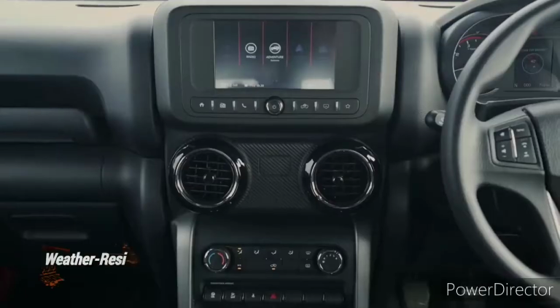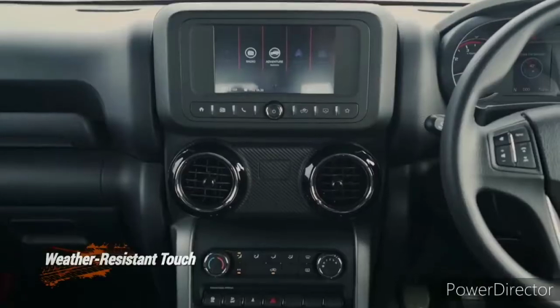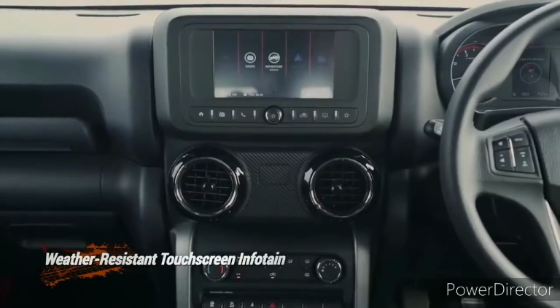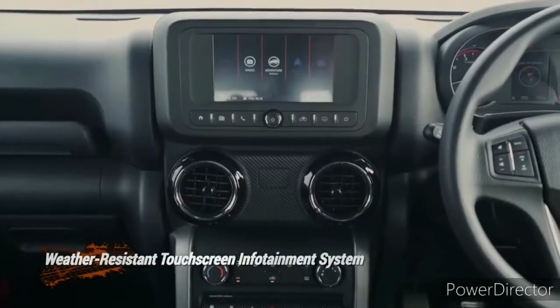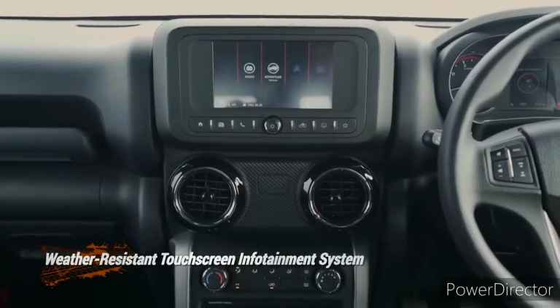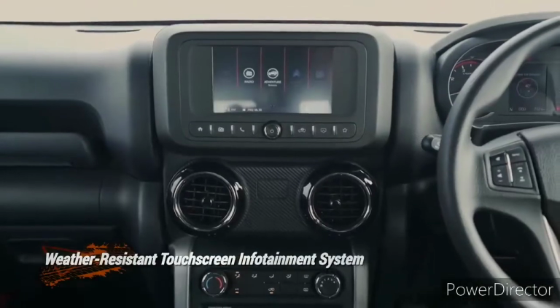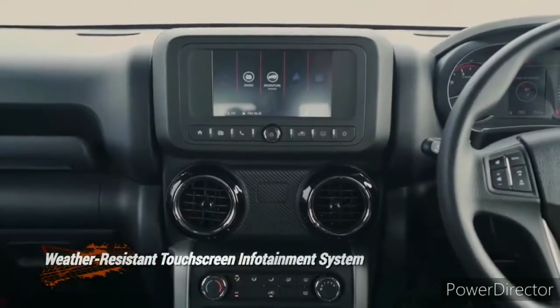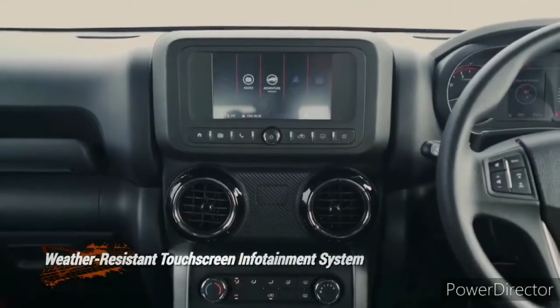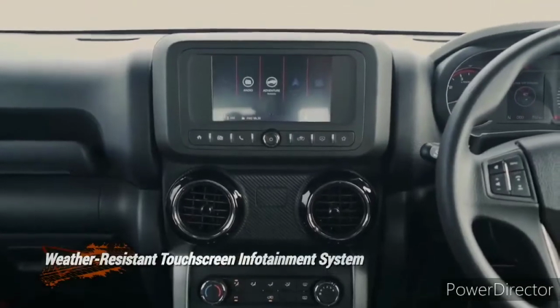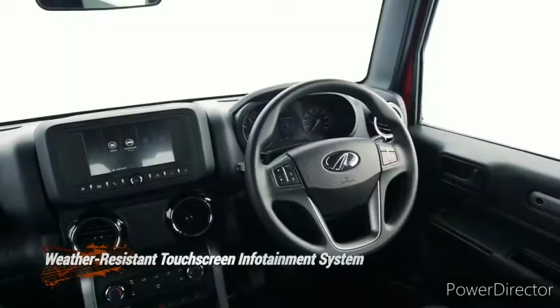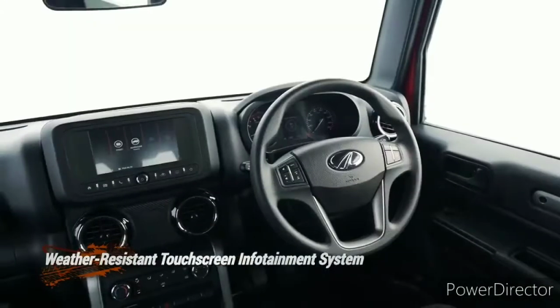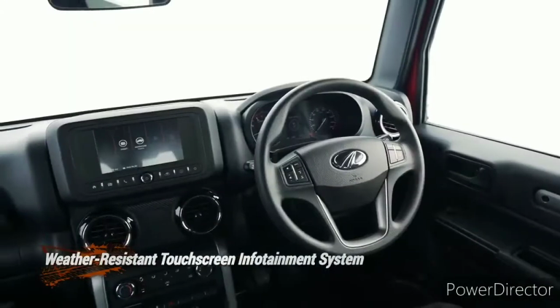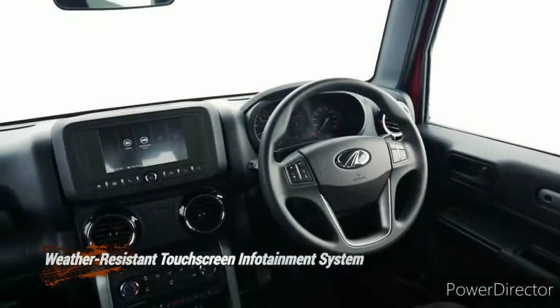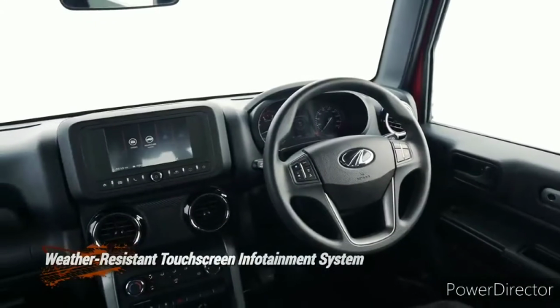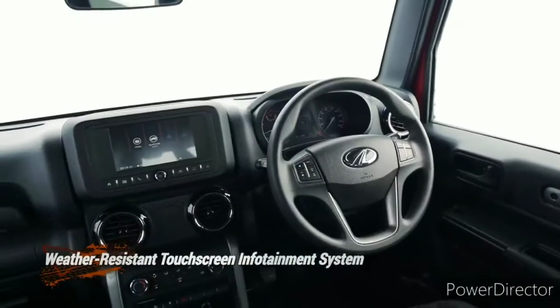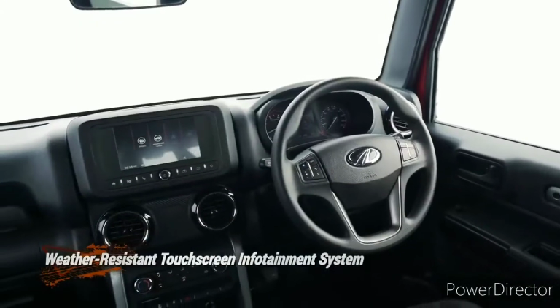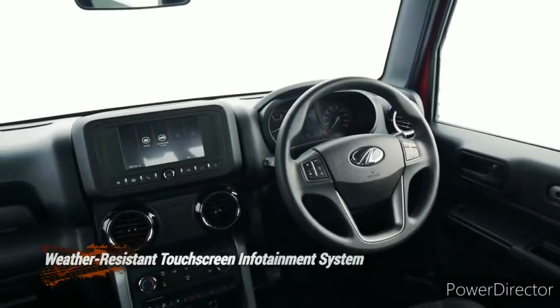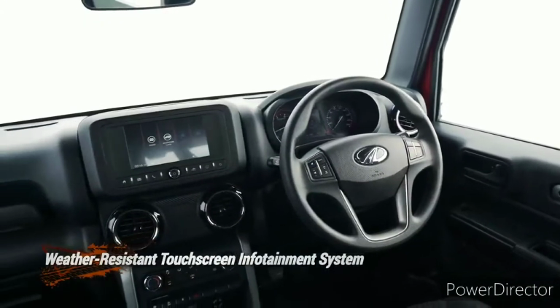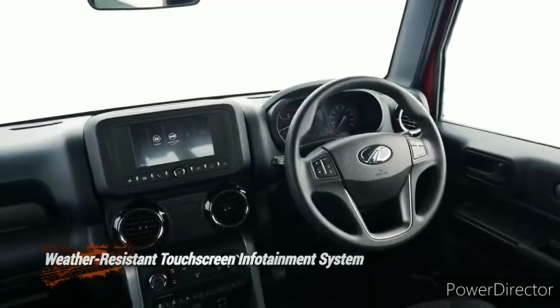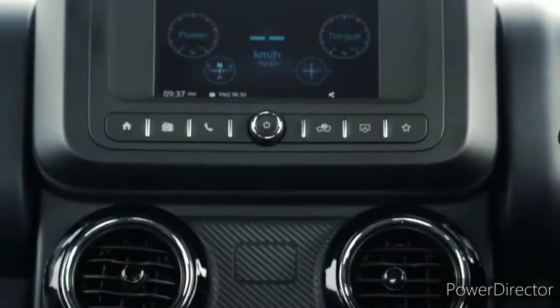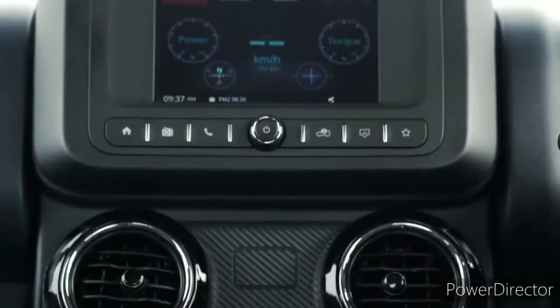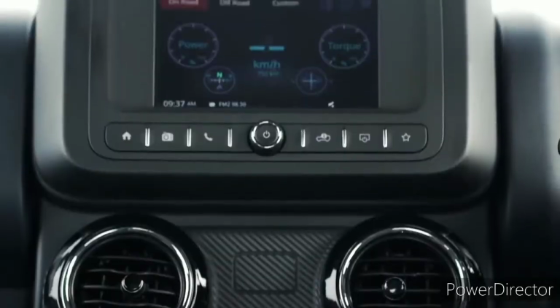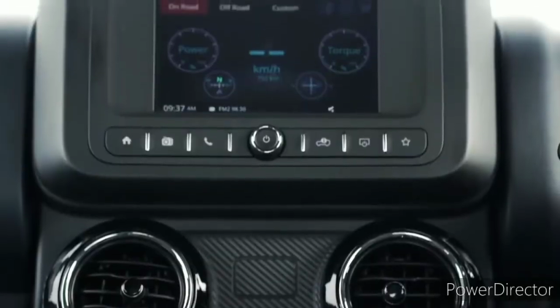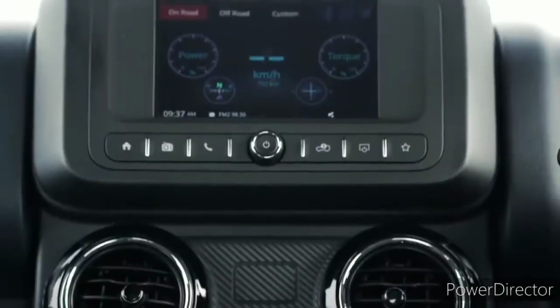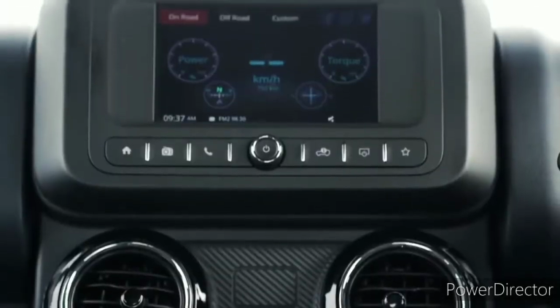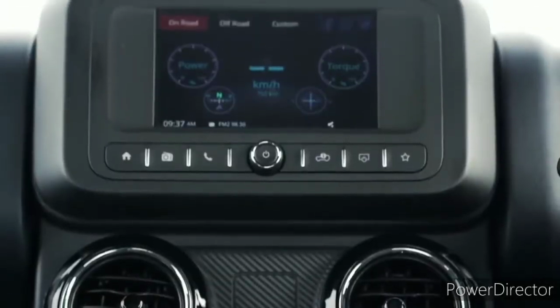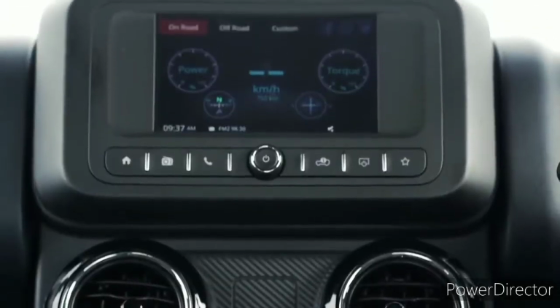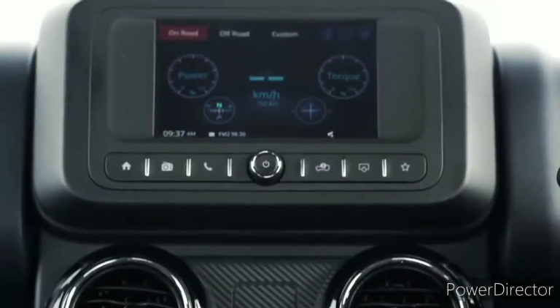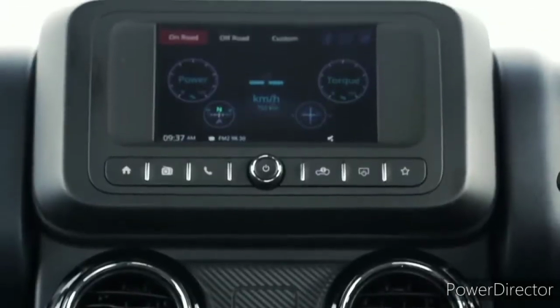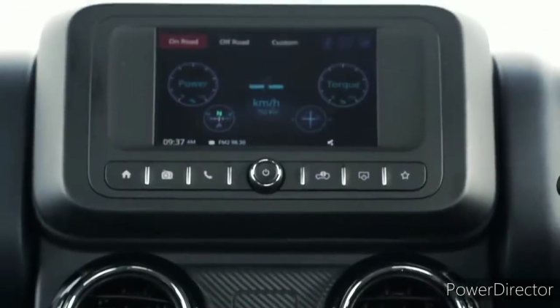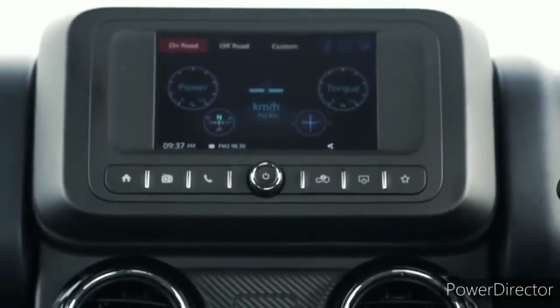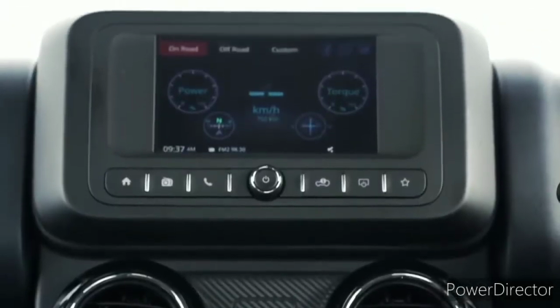We have a 7-inch touchscreen infotainment system, which keeps you connected with the latest trends in the world.